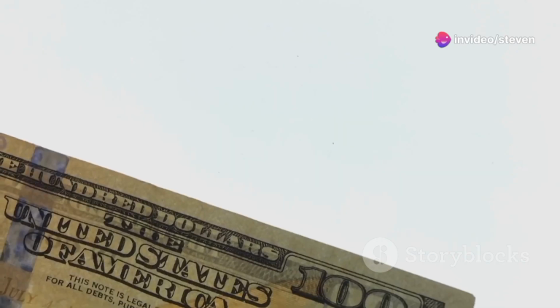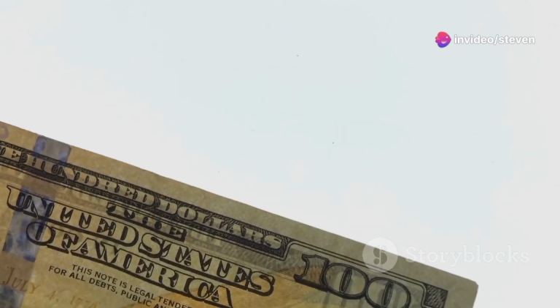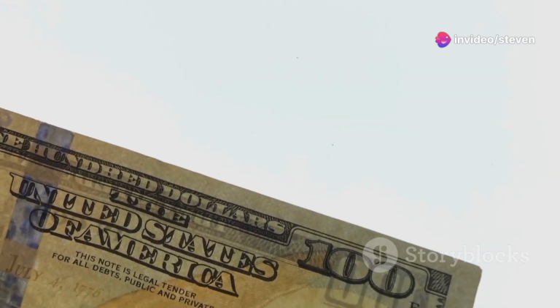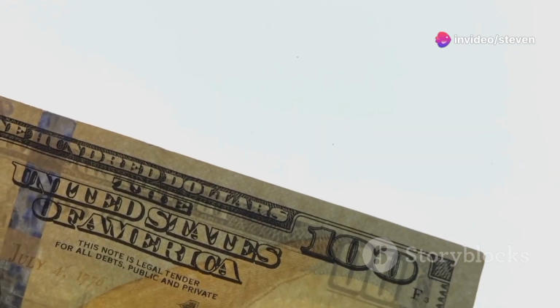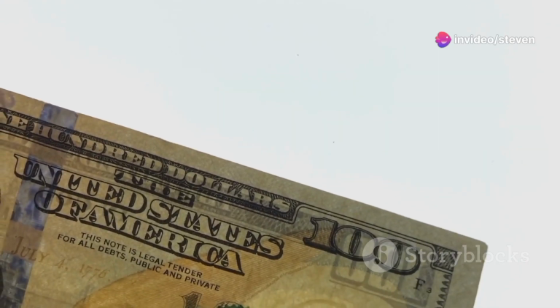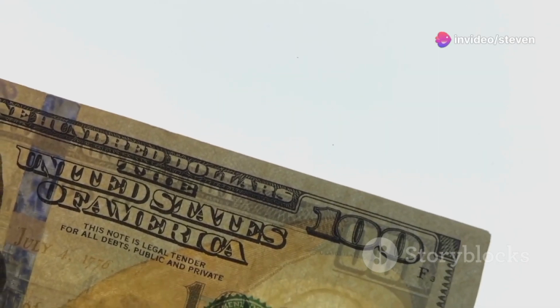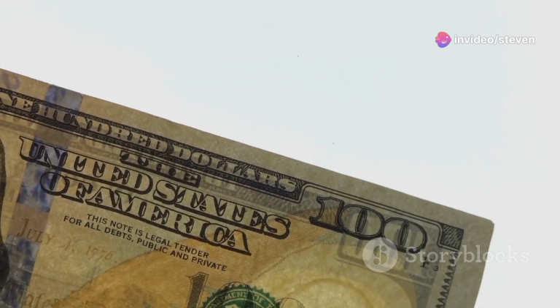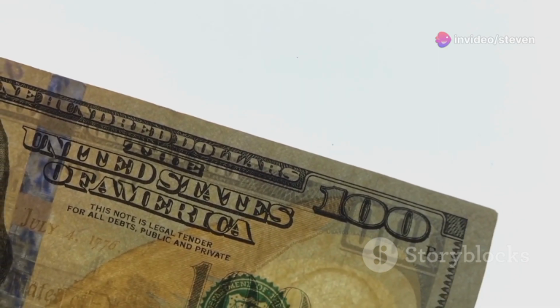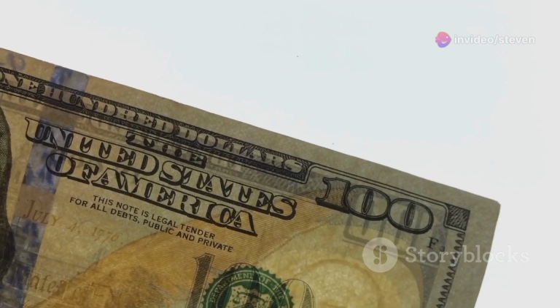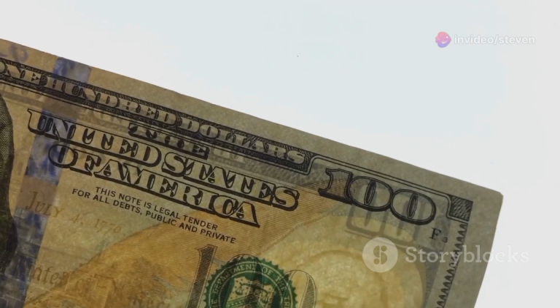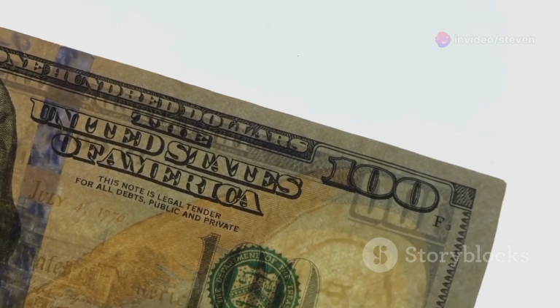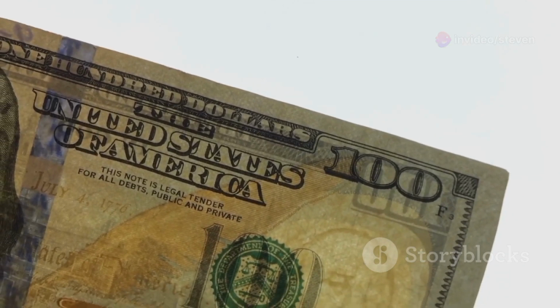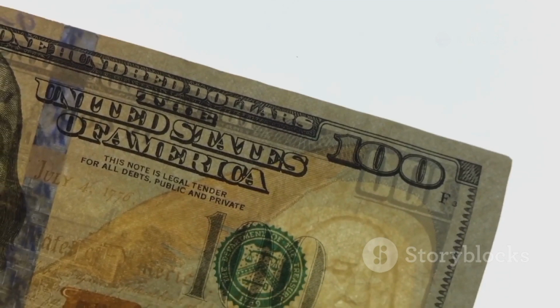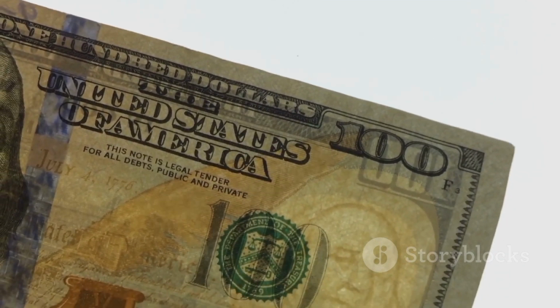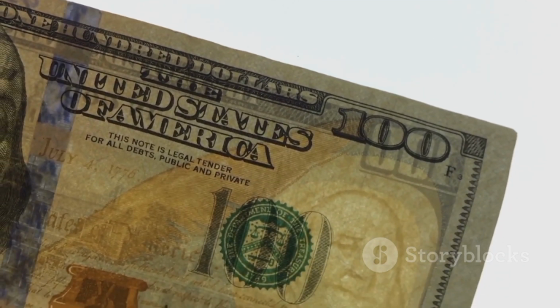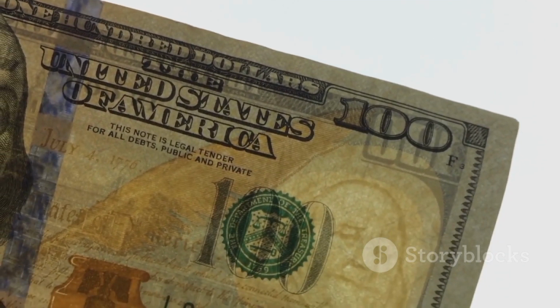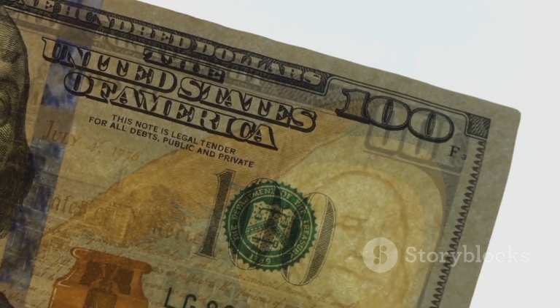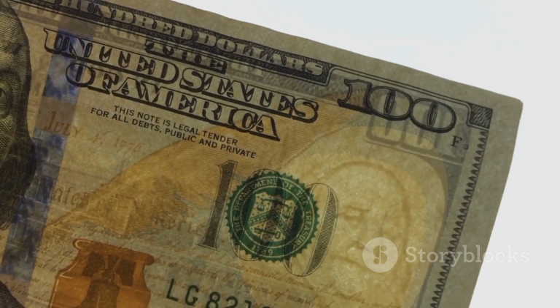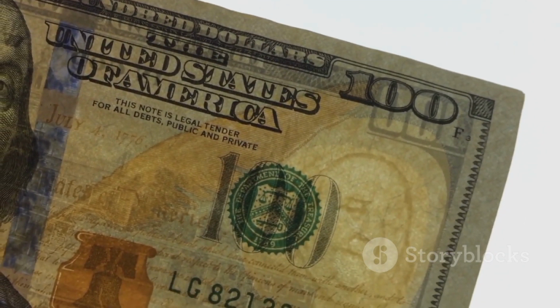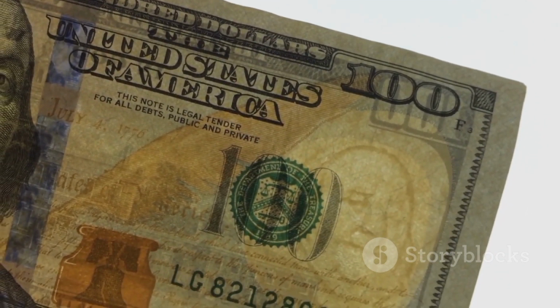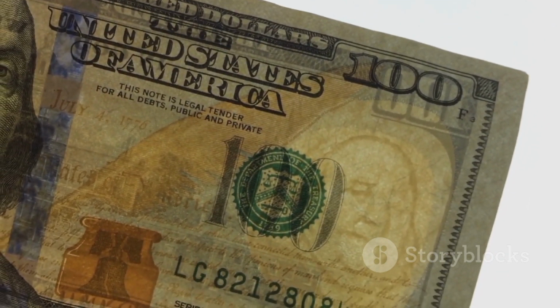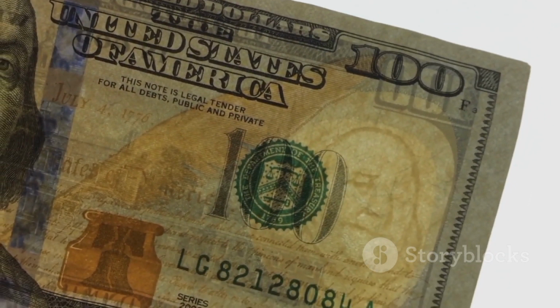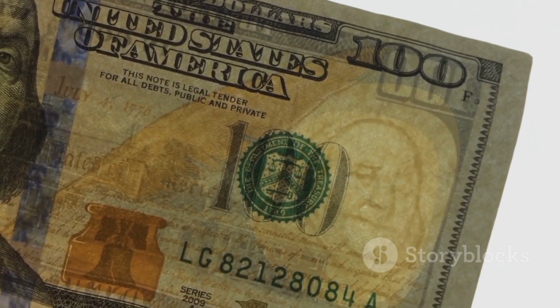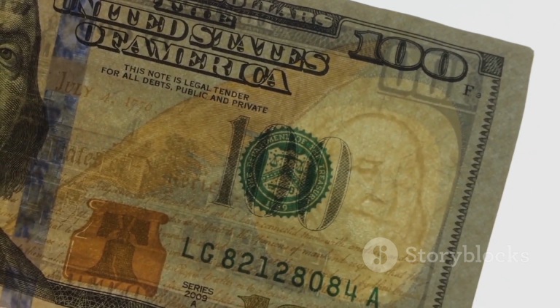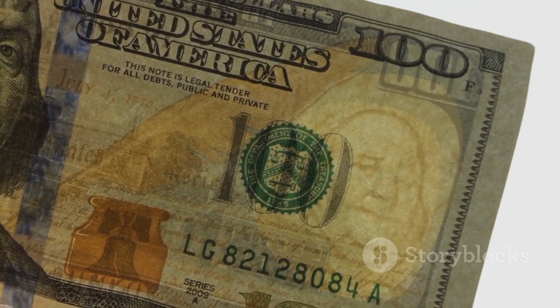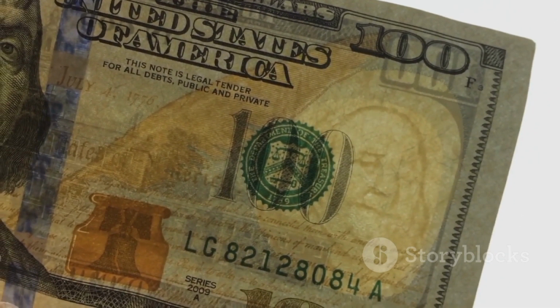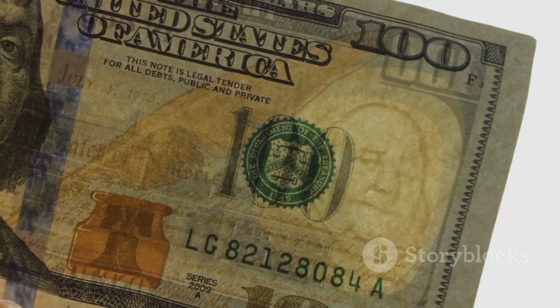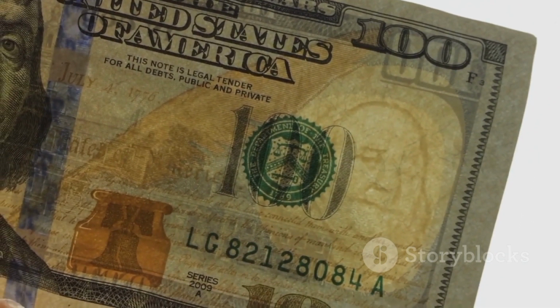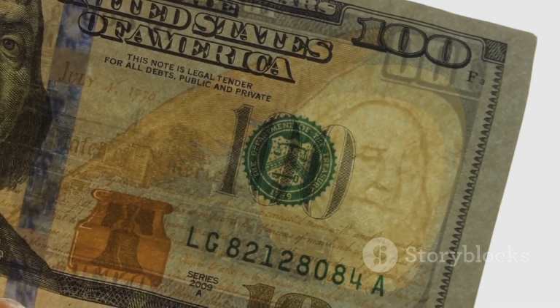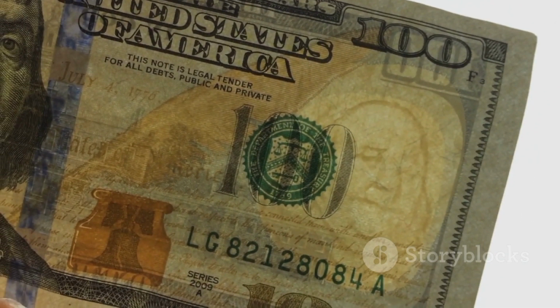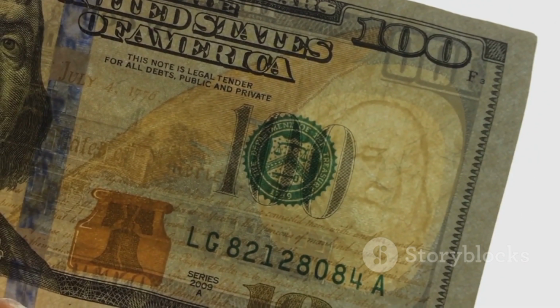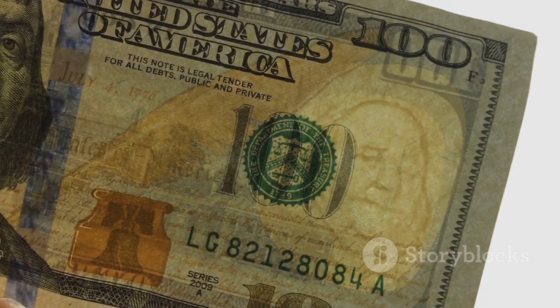Security features like watermarks, holograms and micro-printing are added to both paper money and coins to prevent counterfeiting.